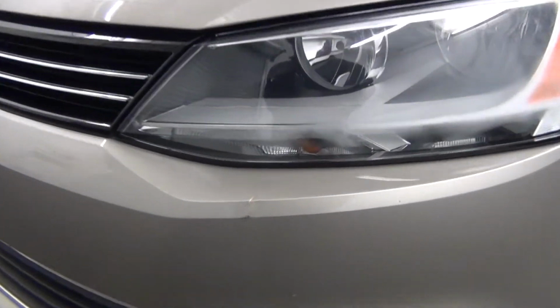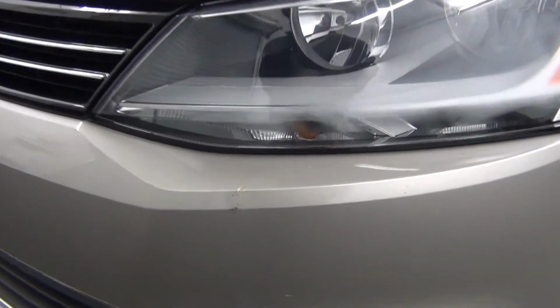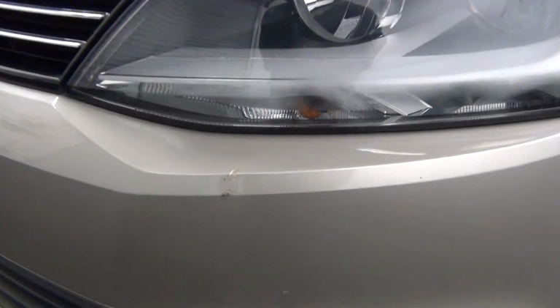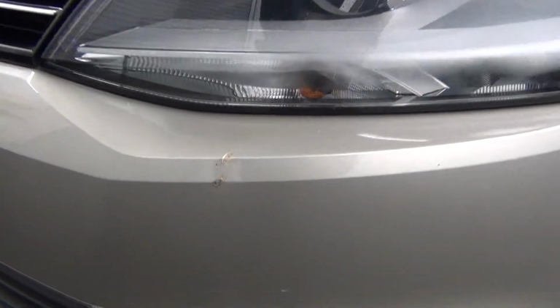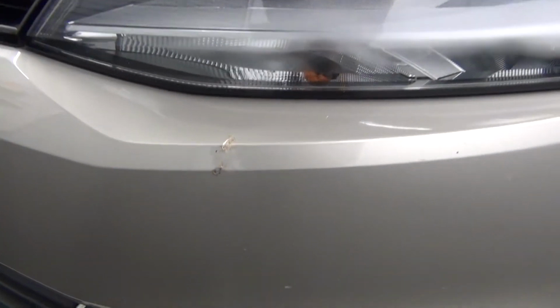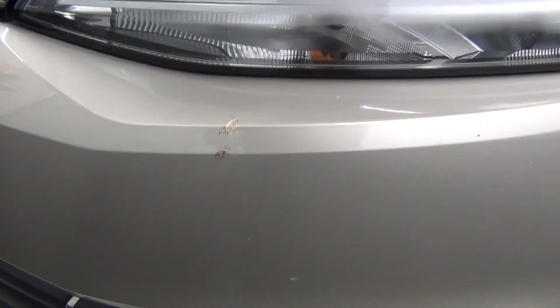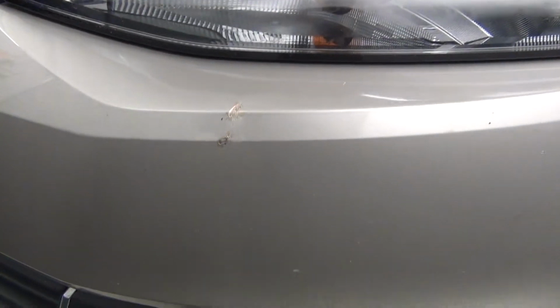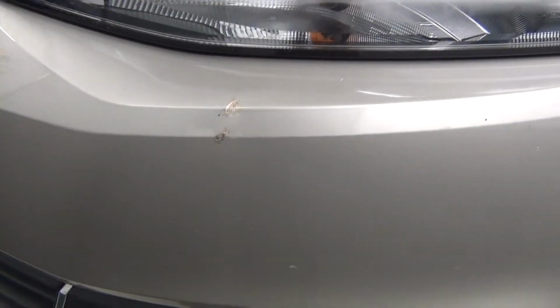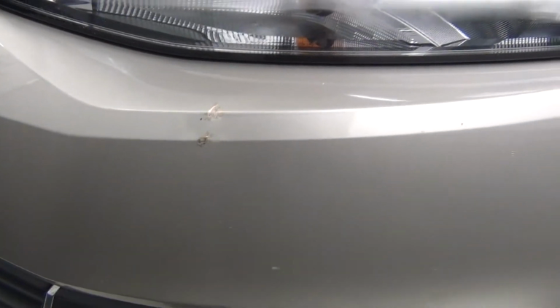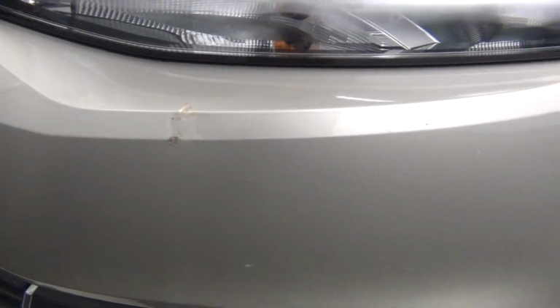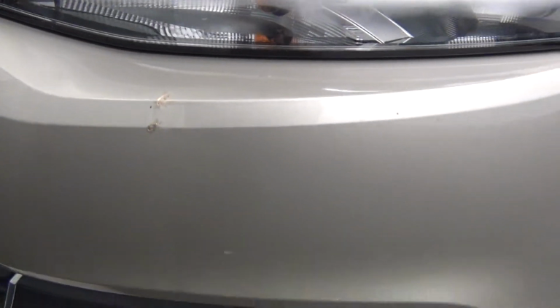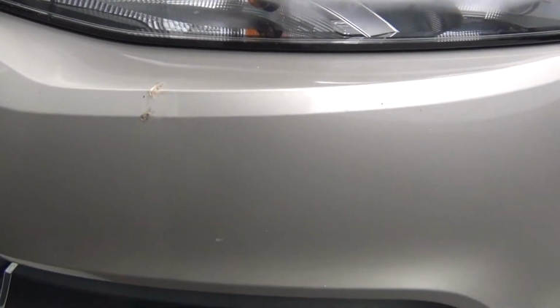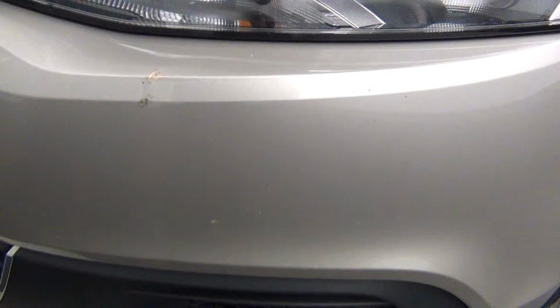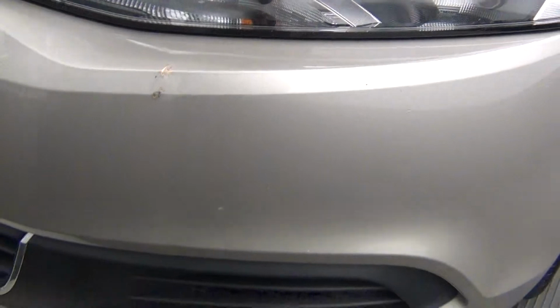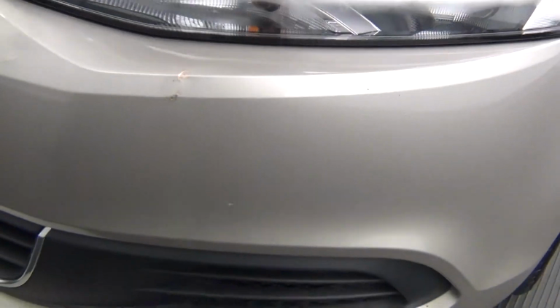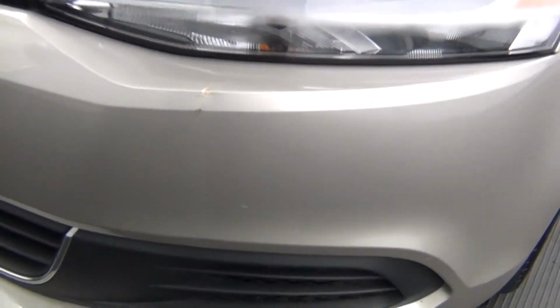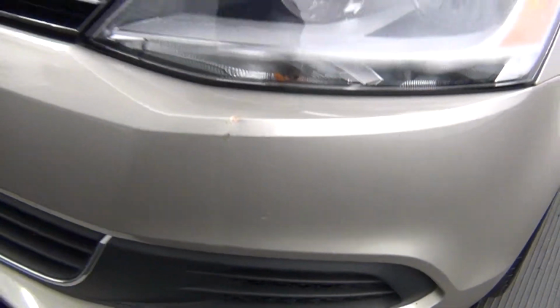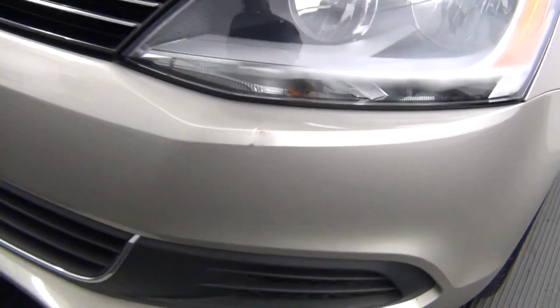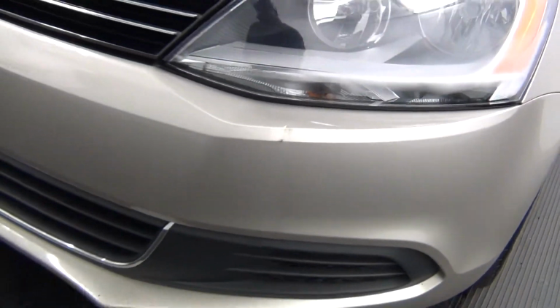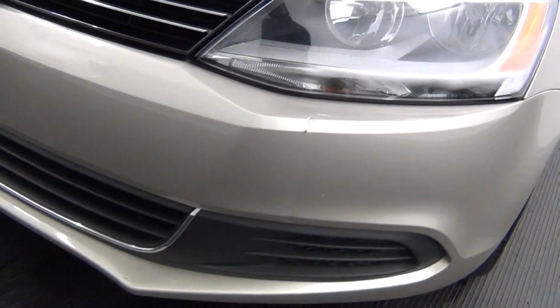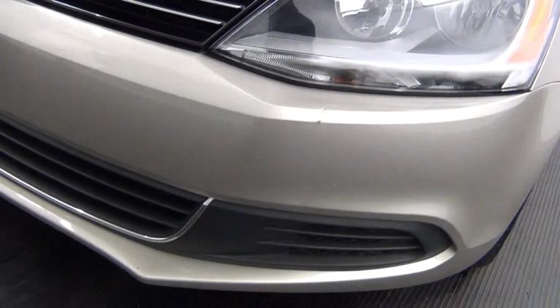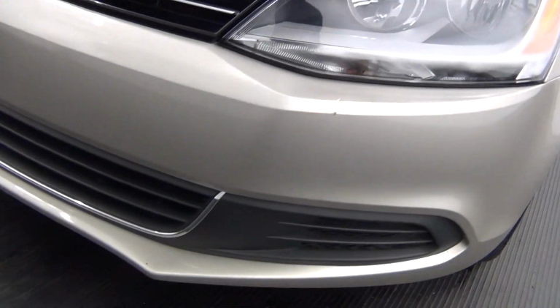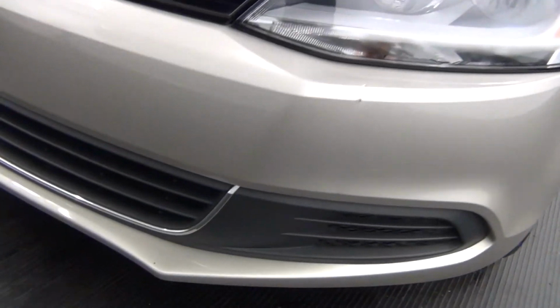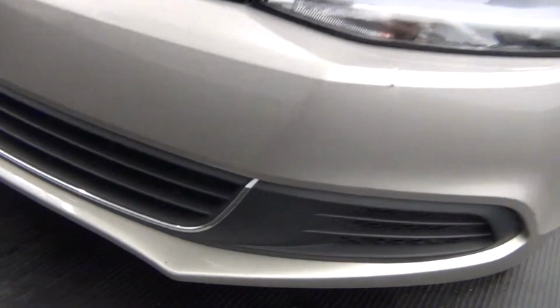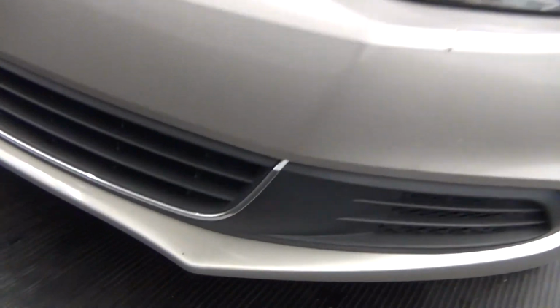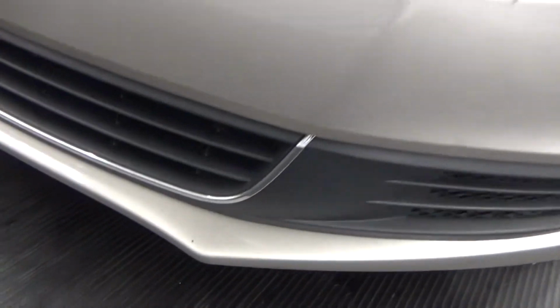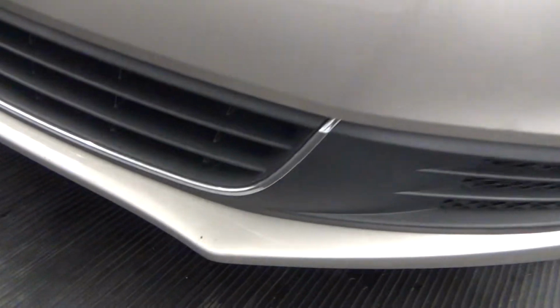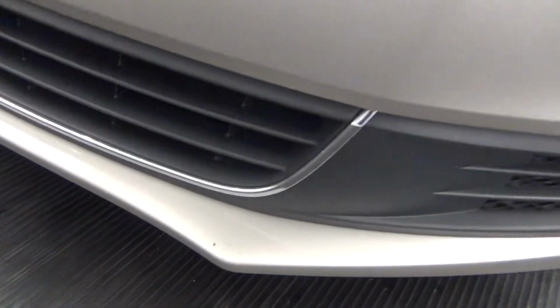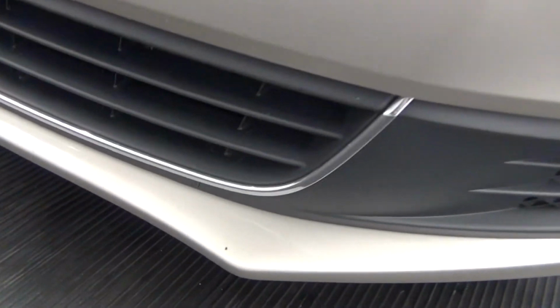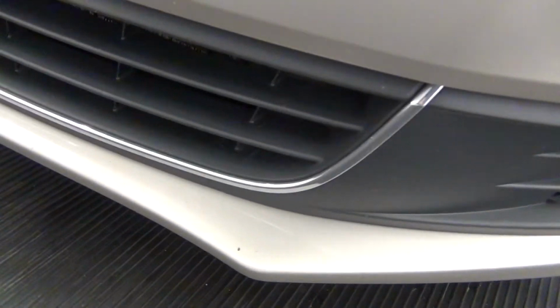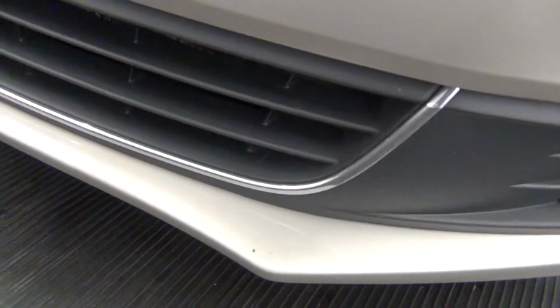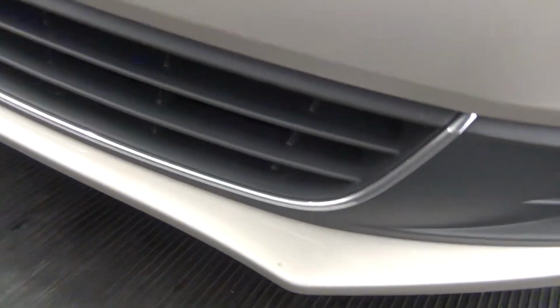Got a touch up in the paint here on the front bumper. So if you like scratches.